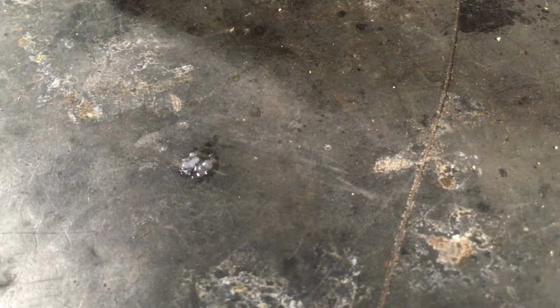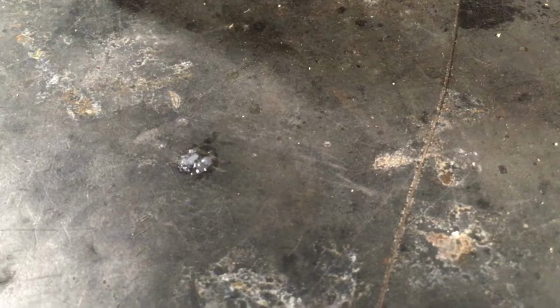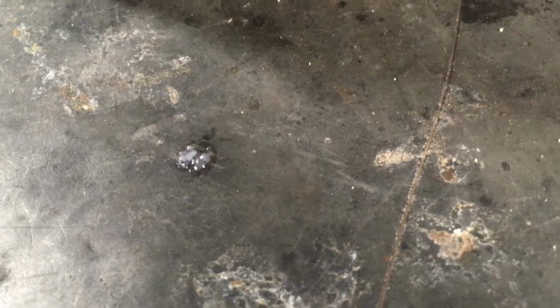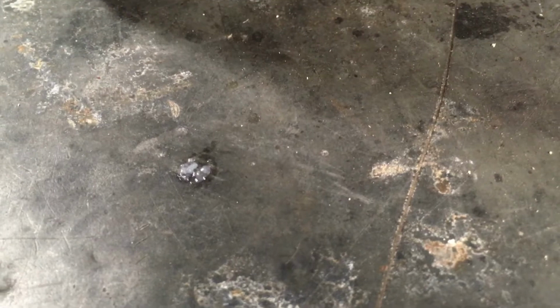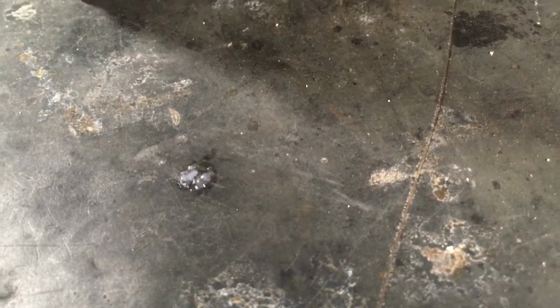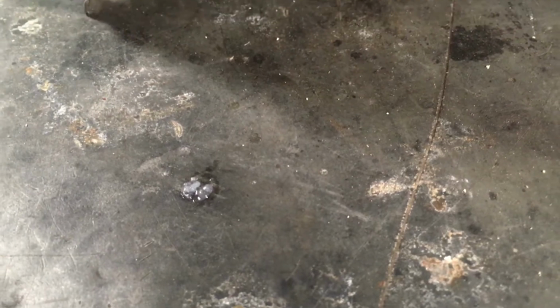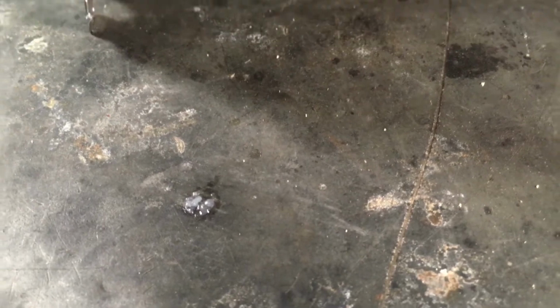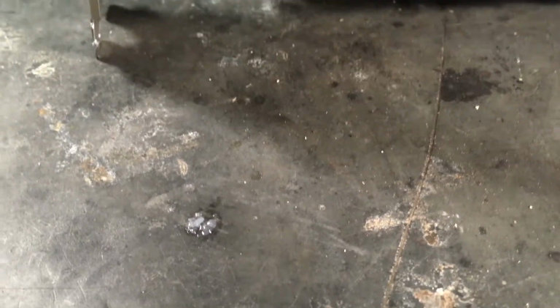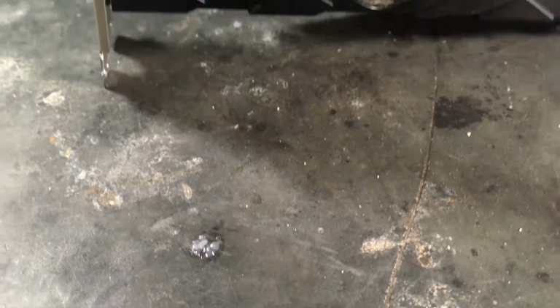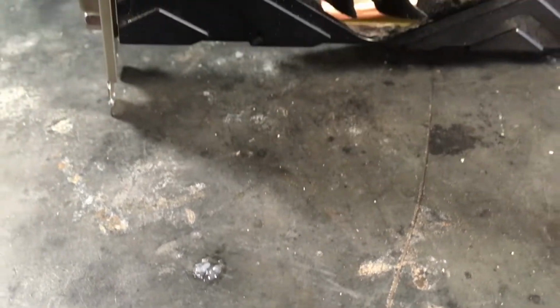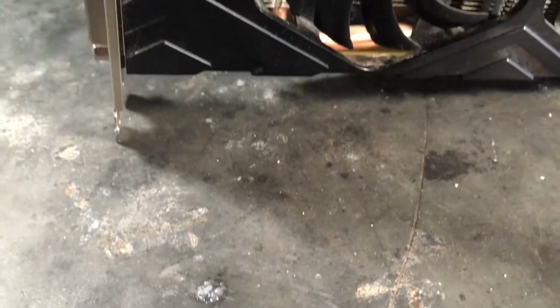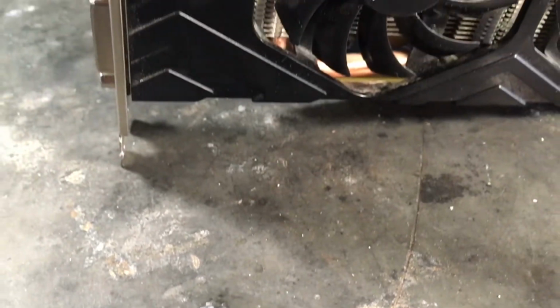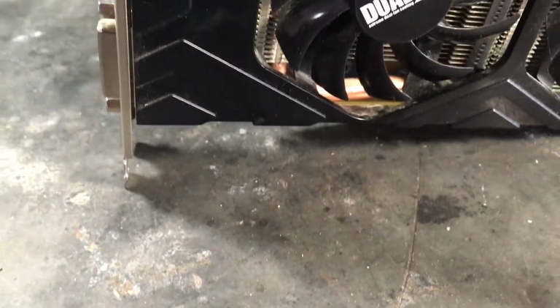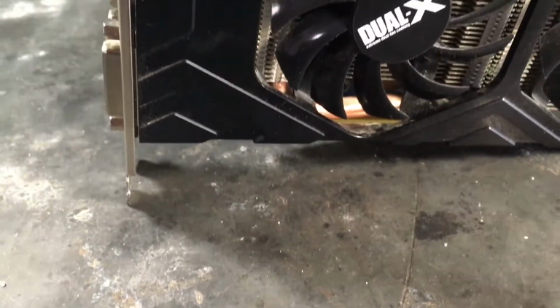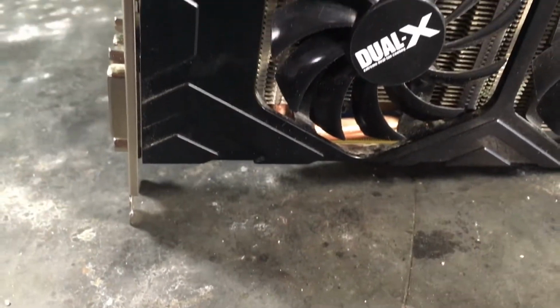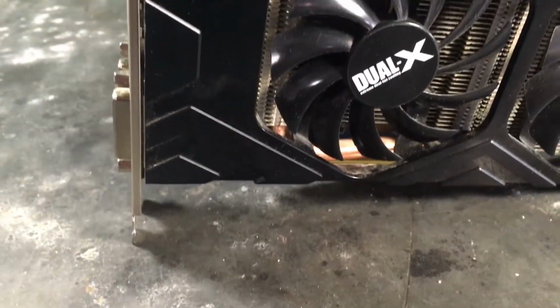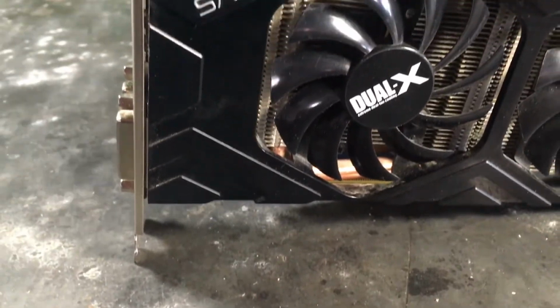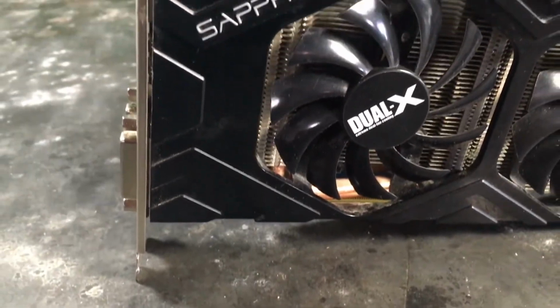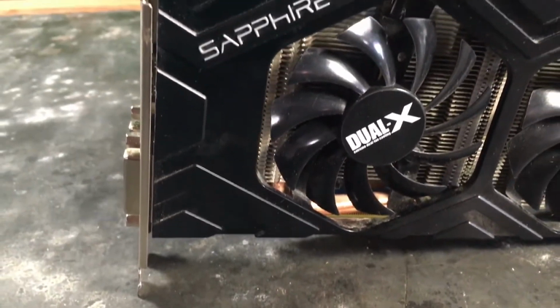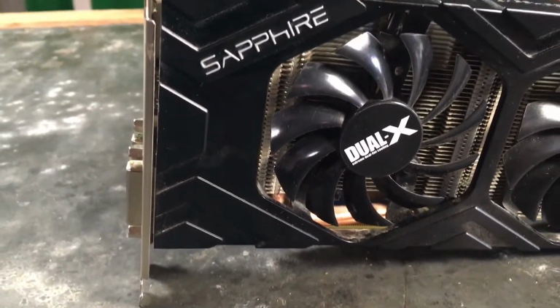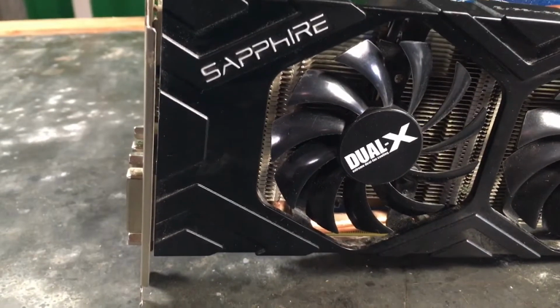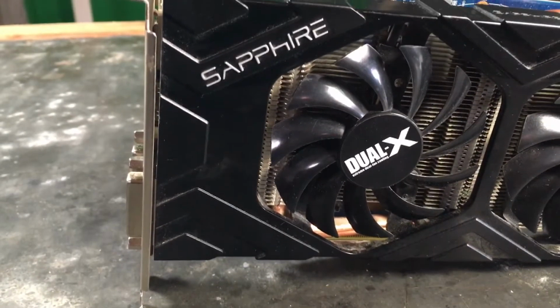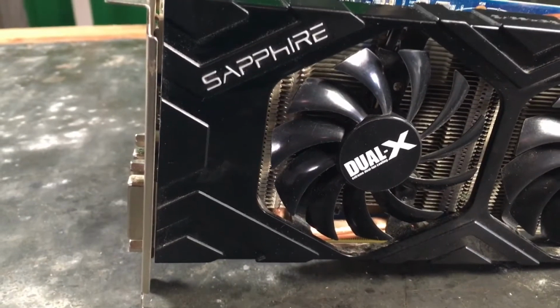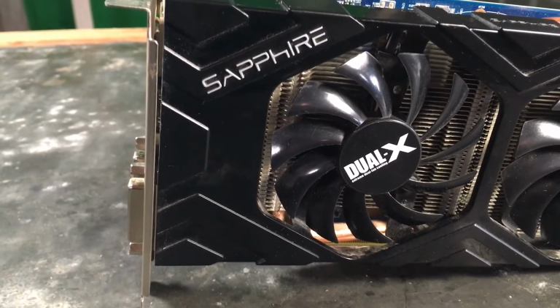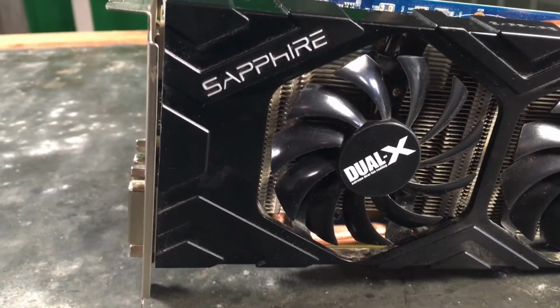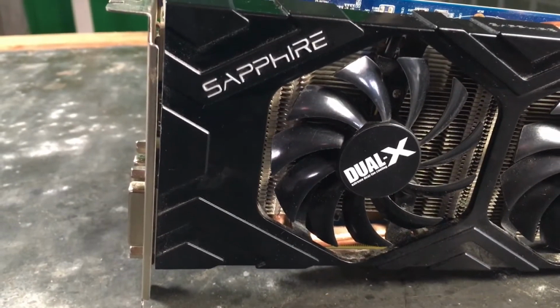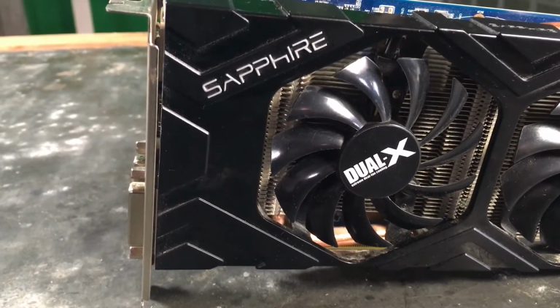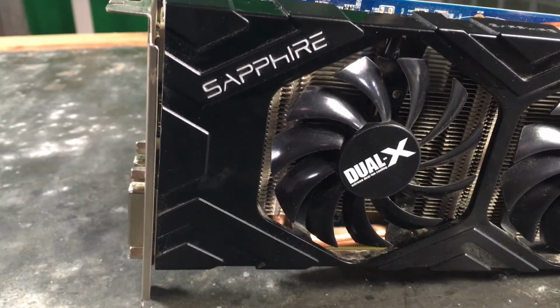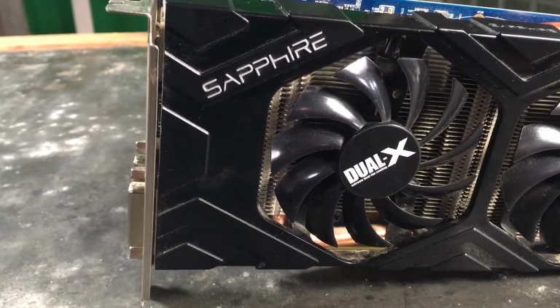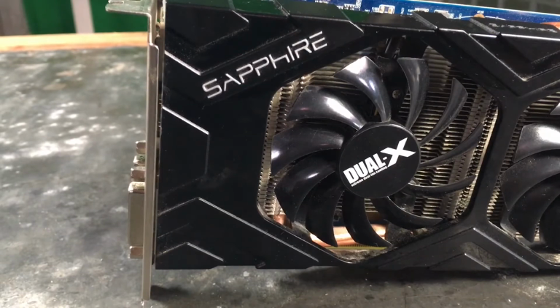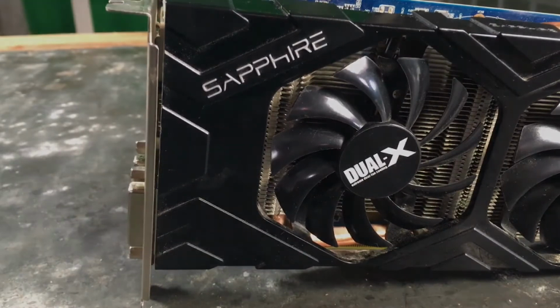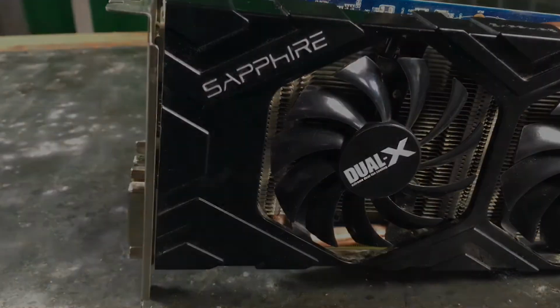Hello, welcome to Uber Tech. Today we're going to be modifying an old graphics card and see if we can make it look better.